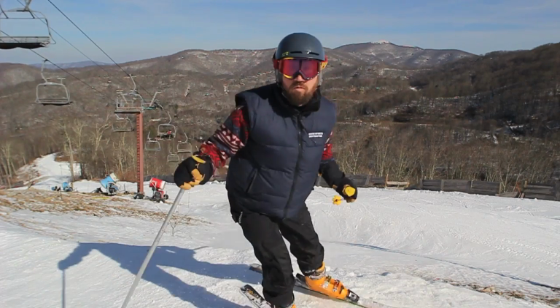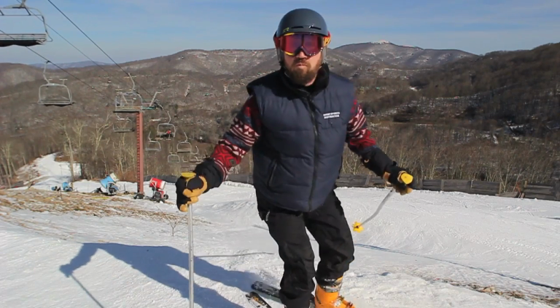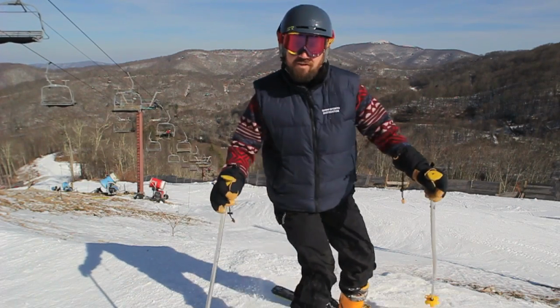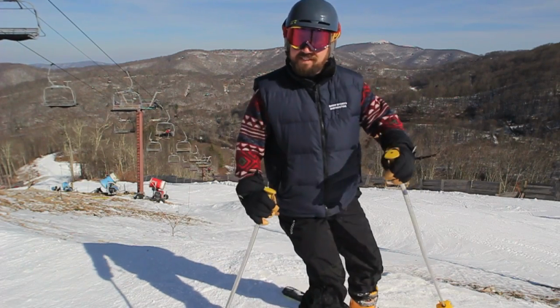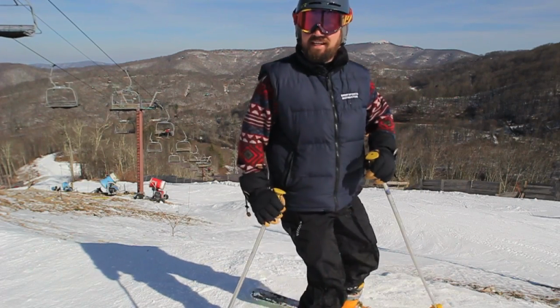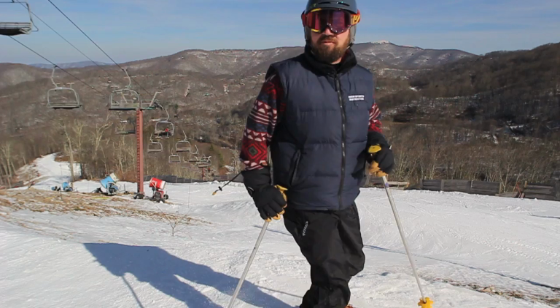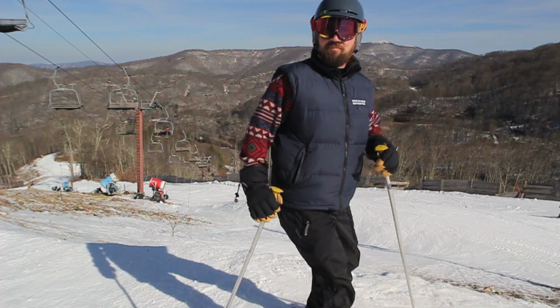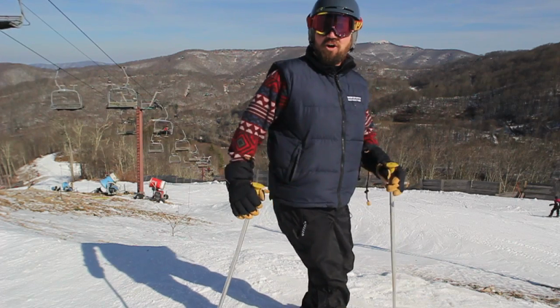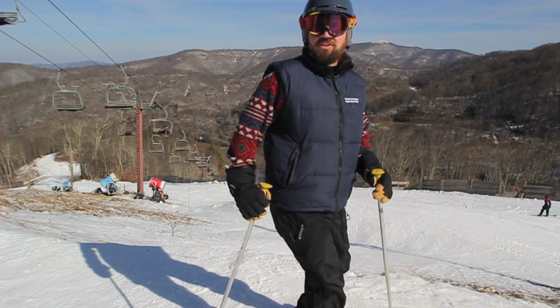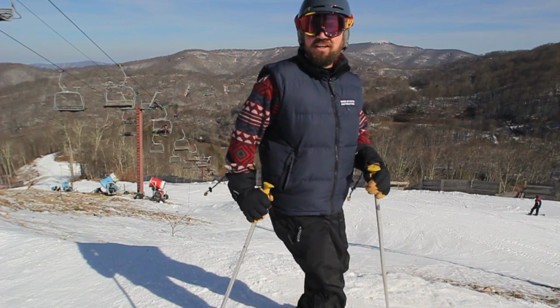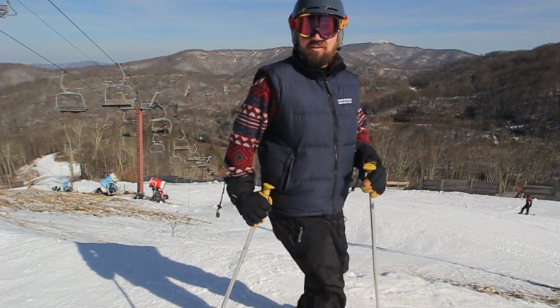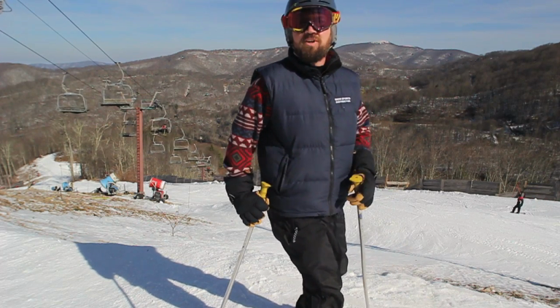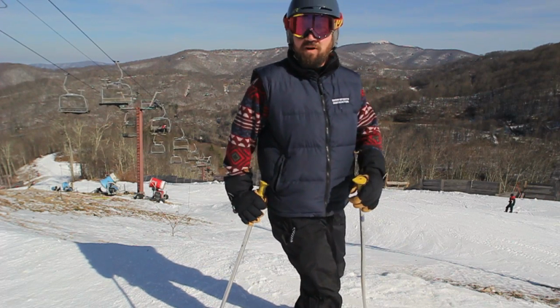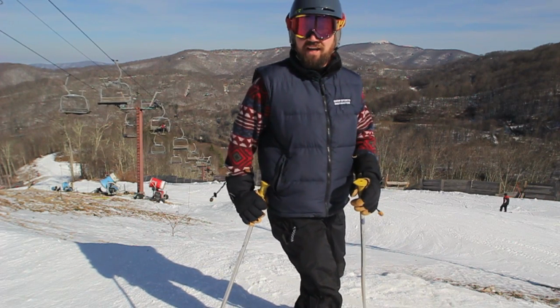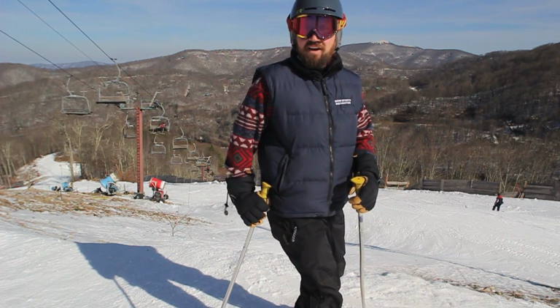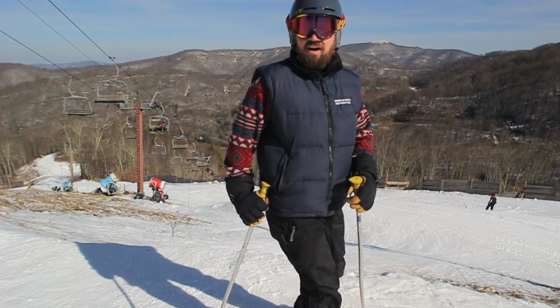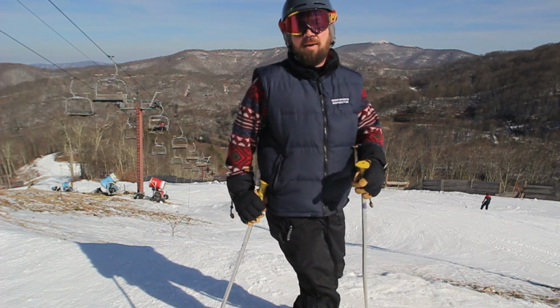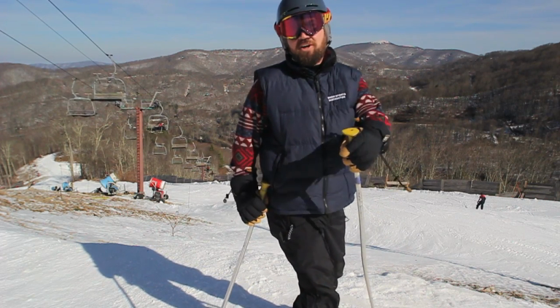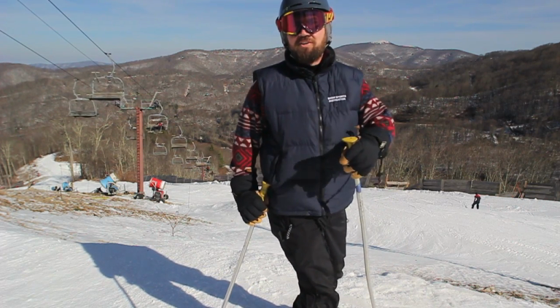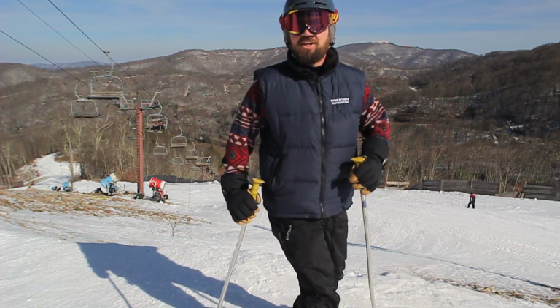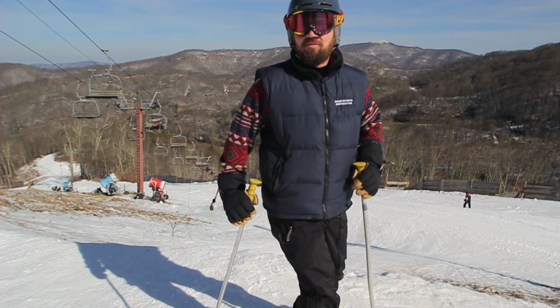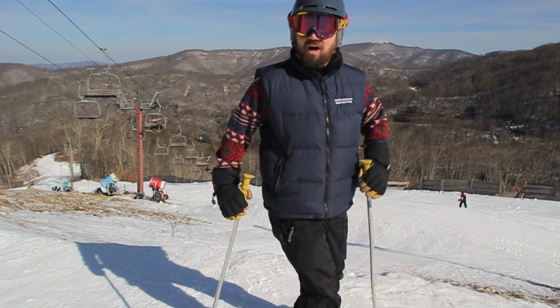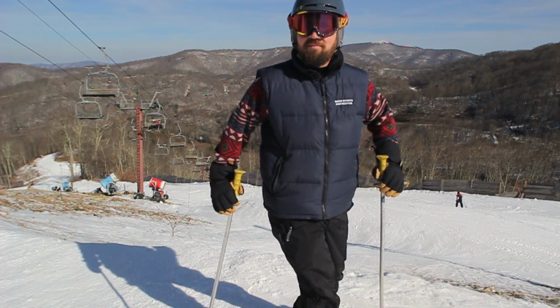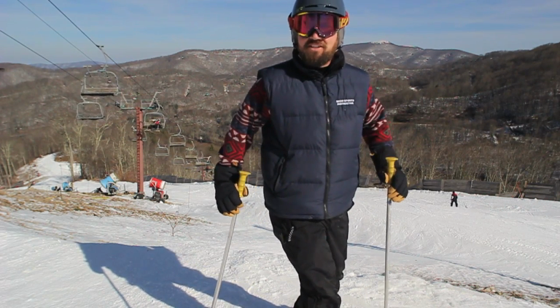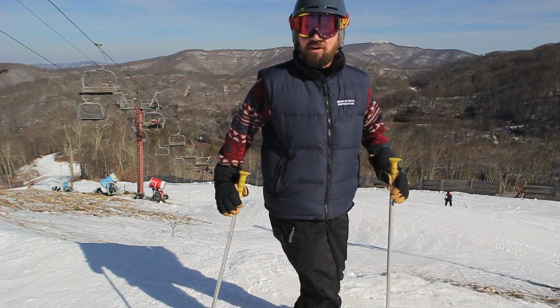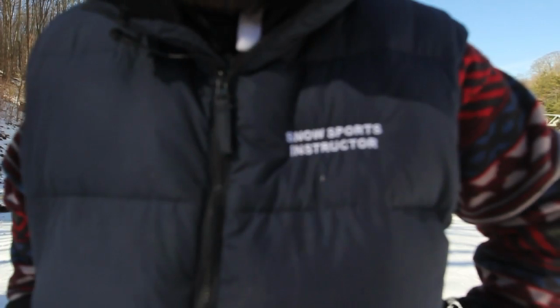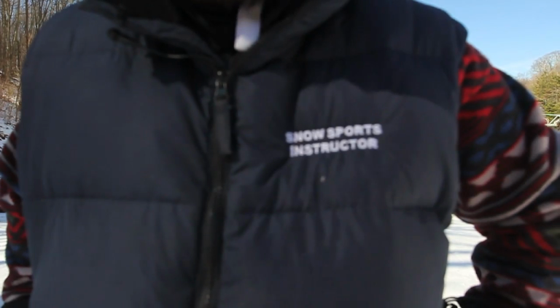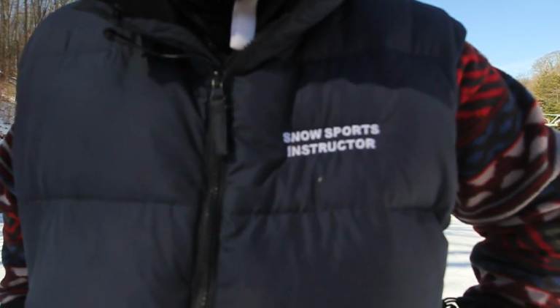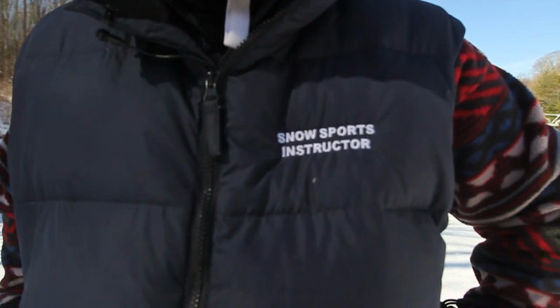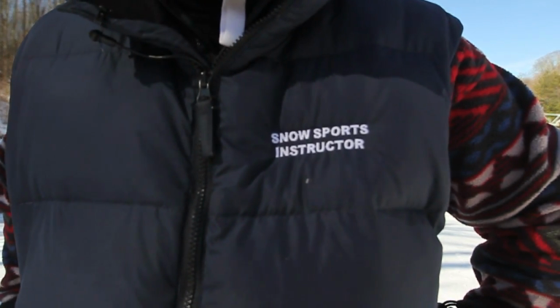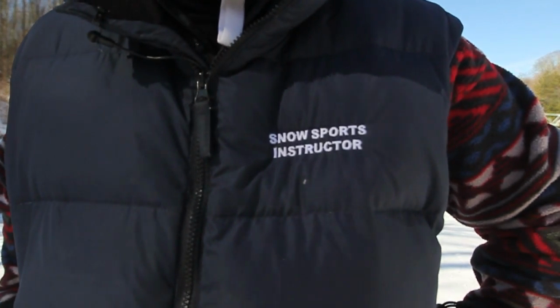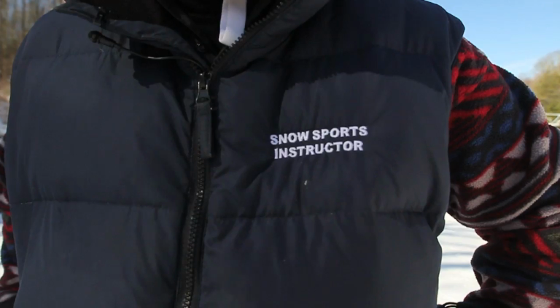Welcome to Skiing with the Pros, the real way. I'm your host Rod Mentor, Snow Sports Instructor.